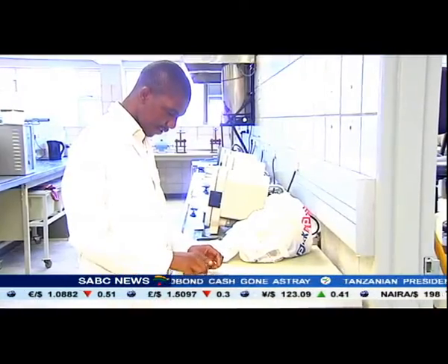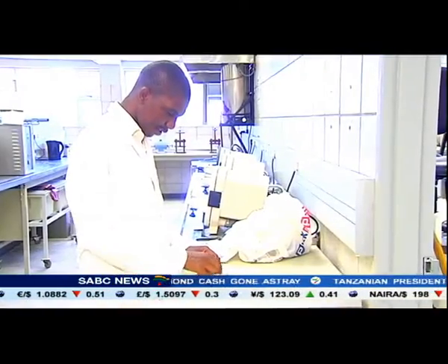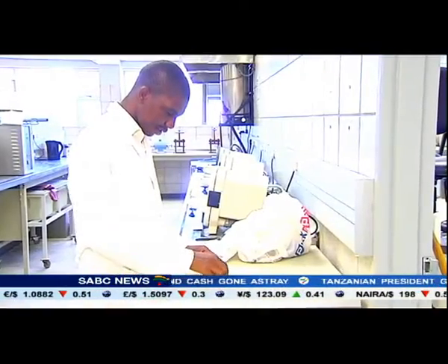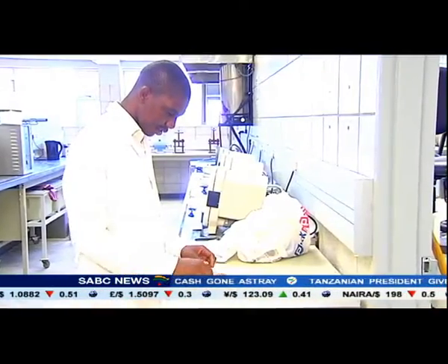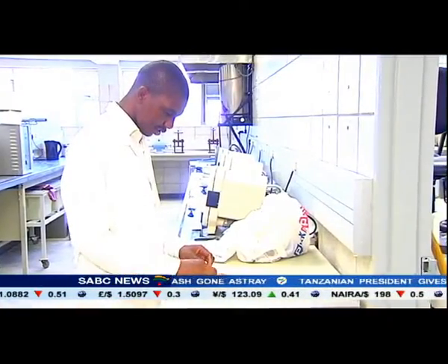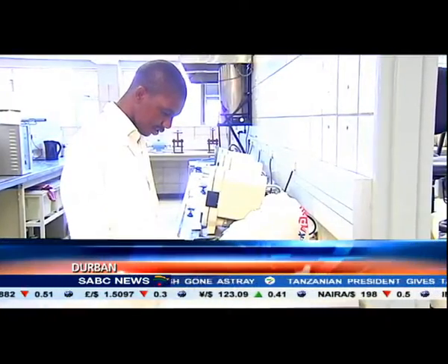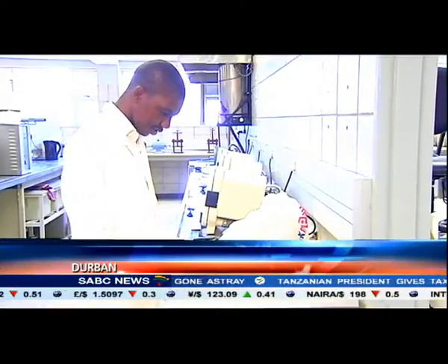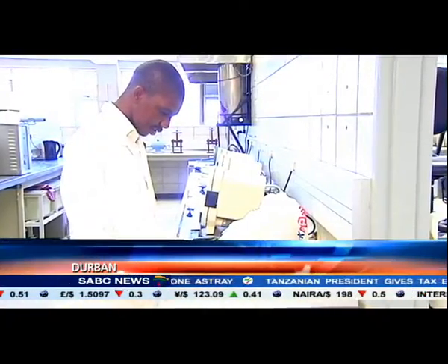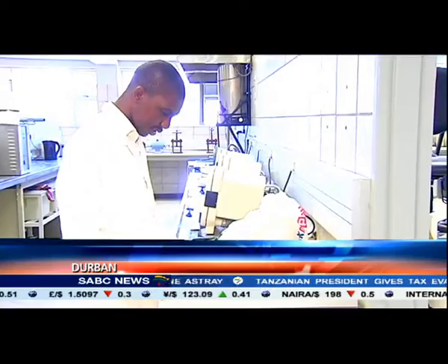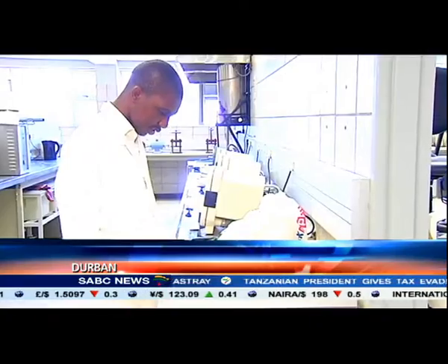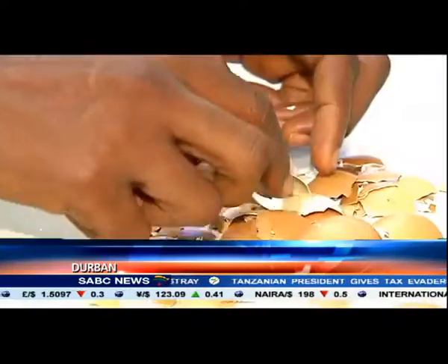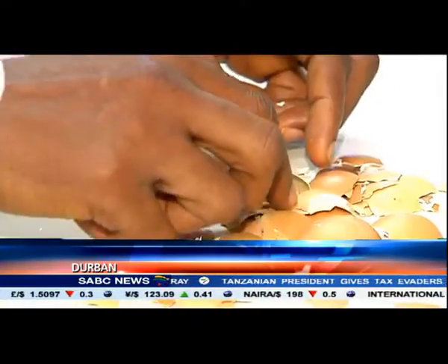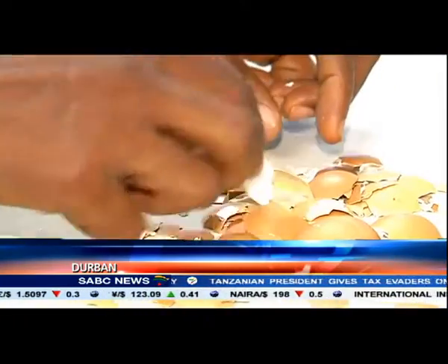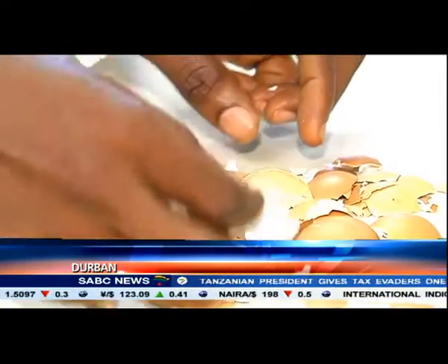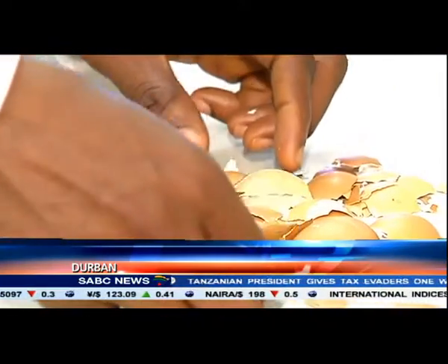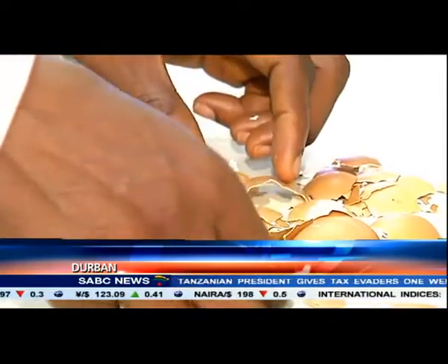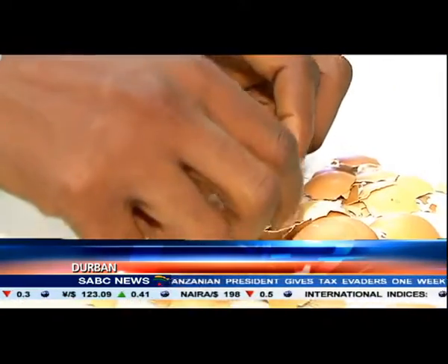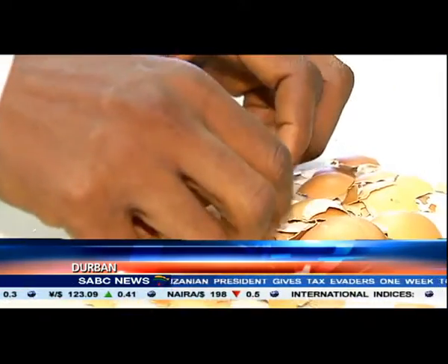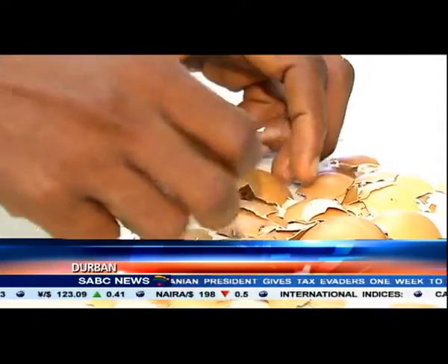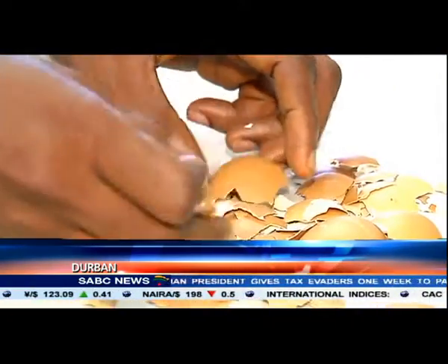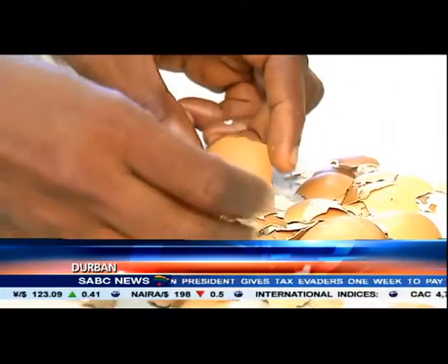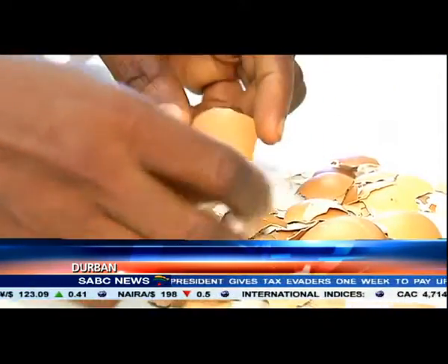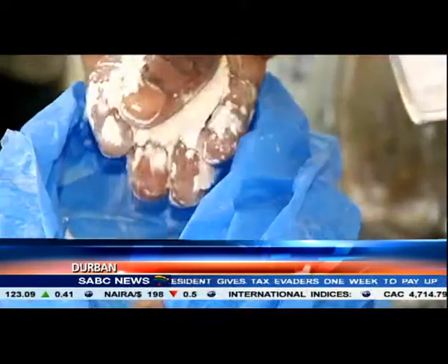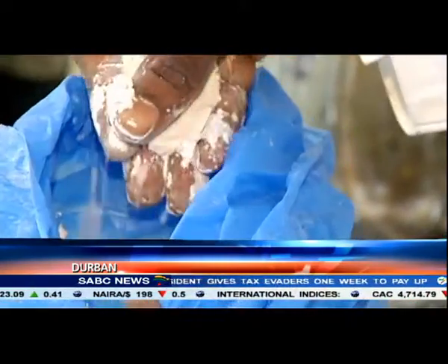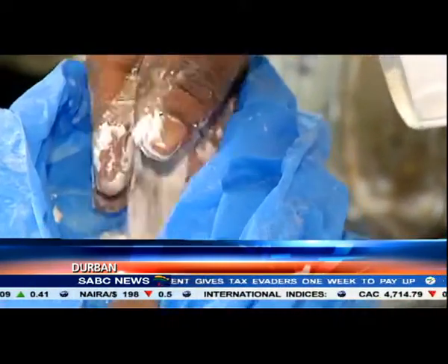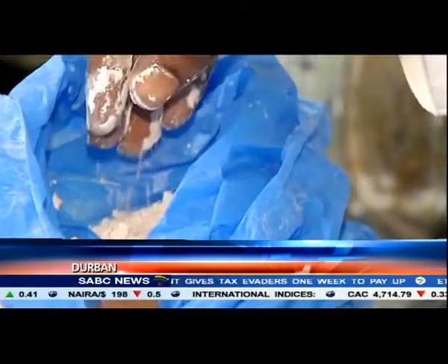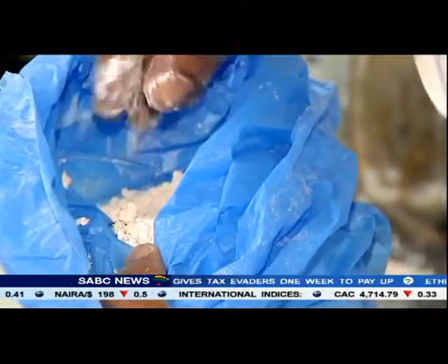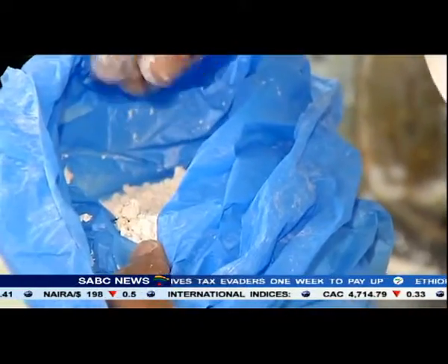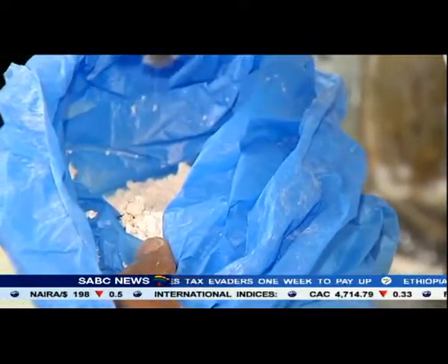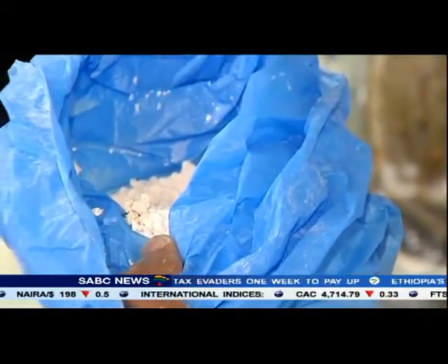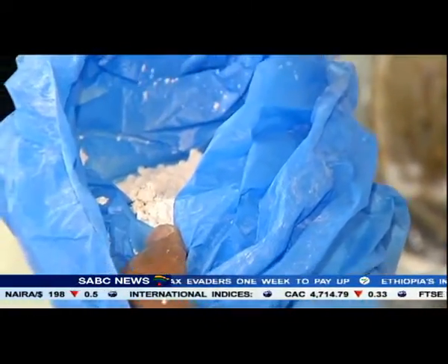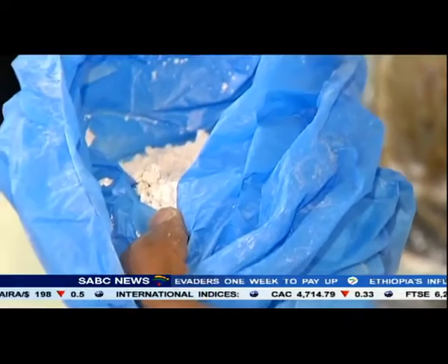Stanley Onwubu's not walking on eggshells — he's using it to polish dentures. Traditionally, pumice is used.